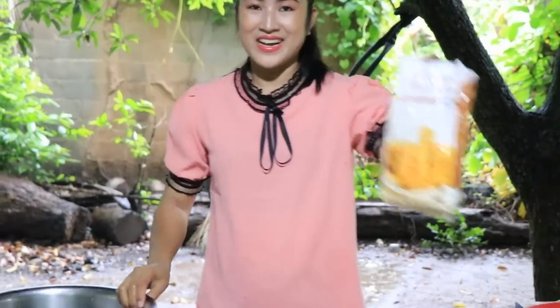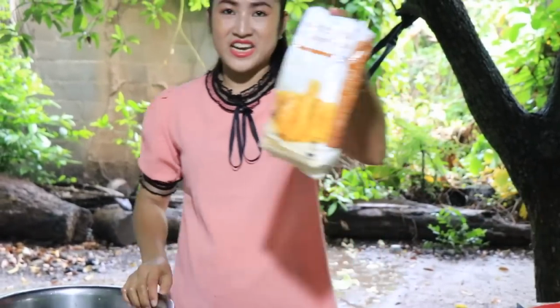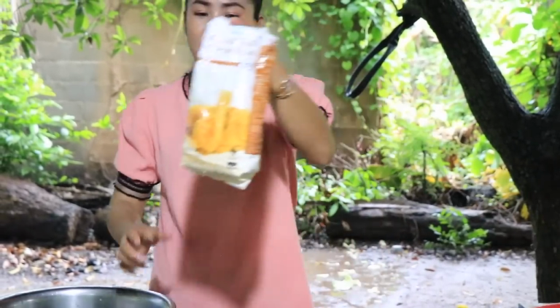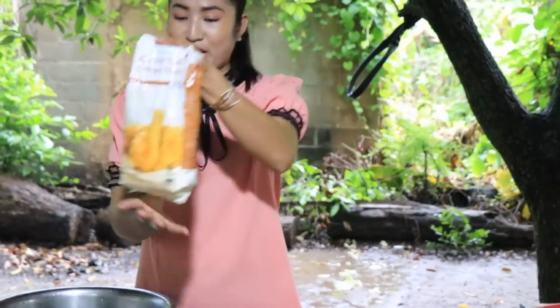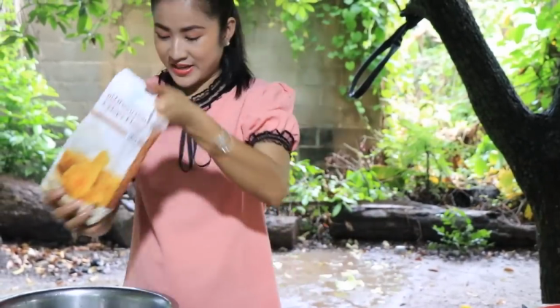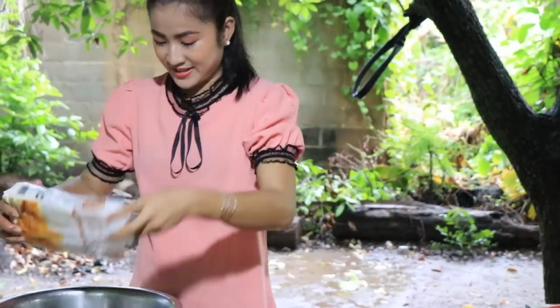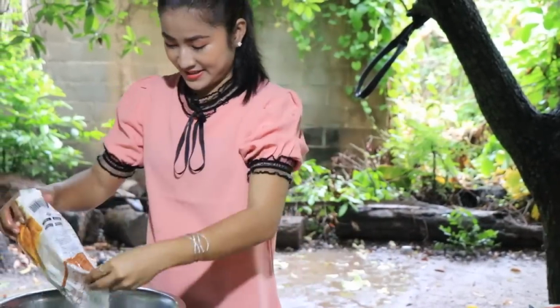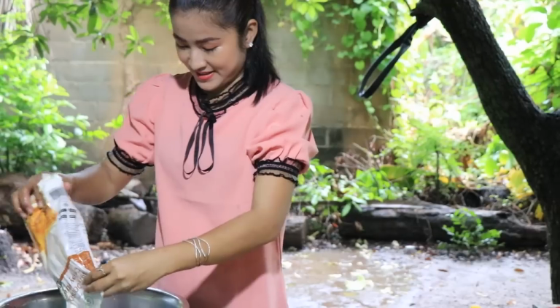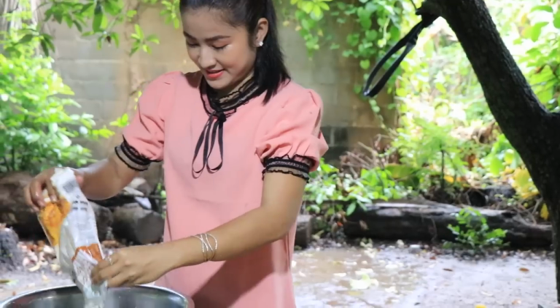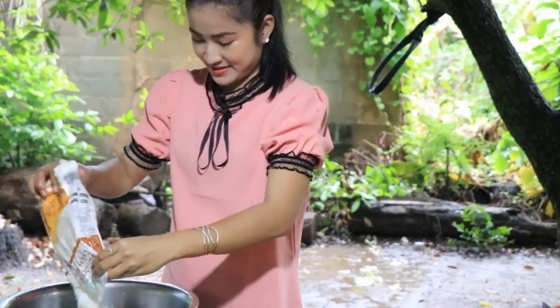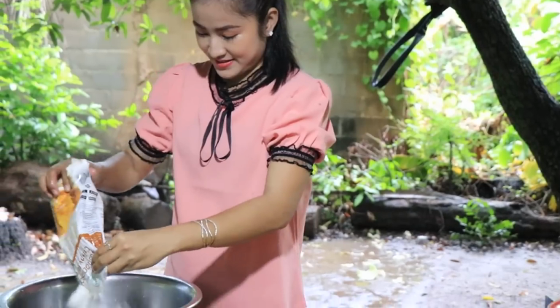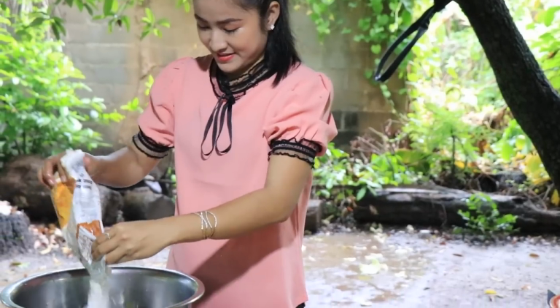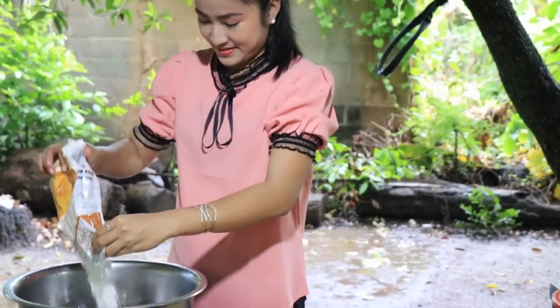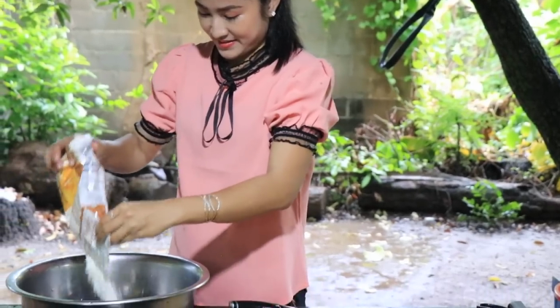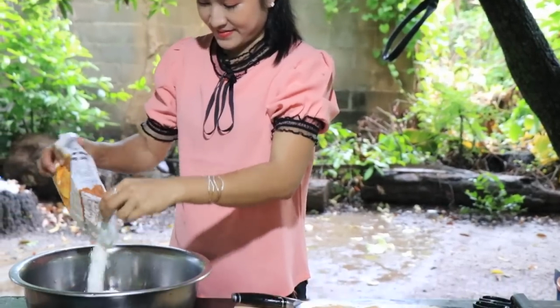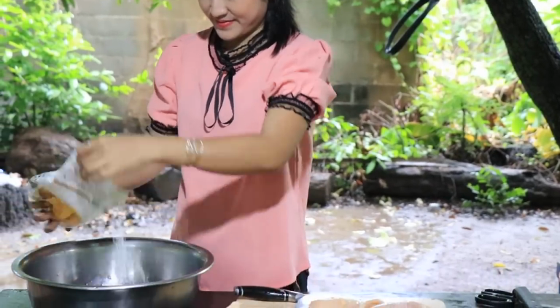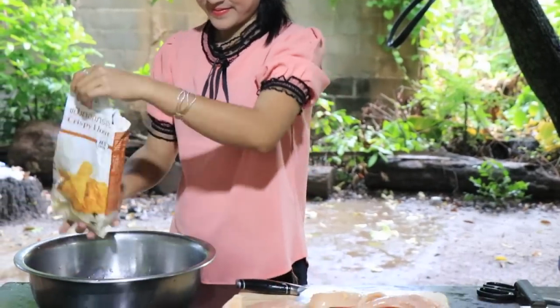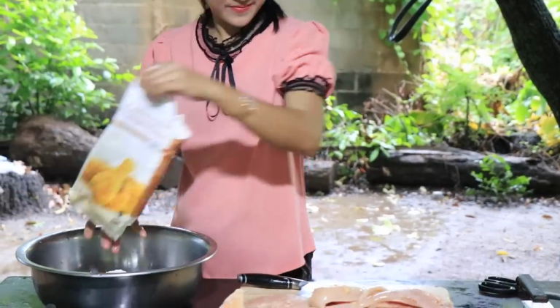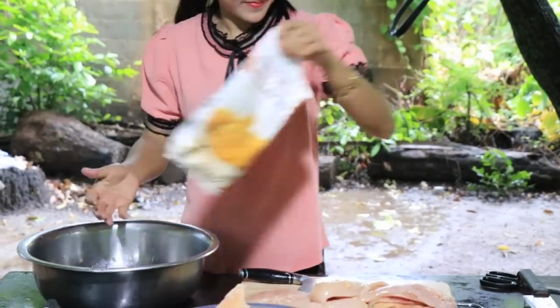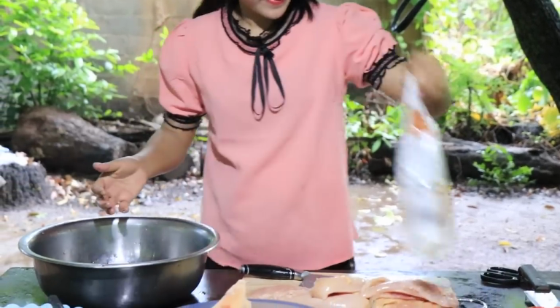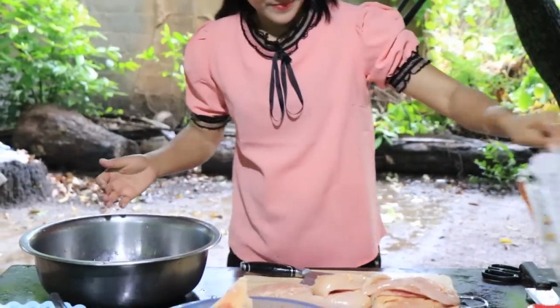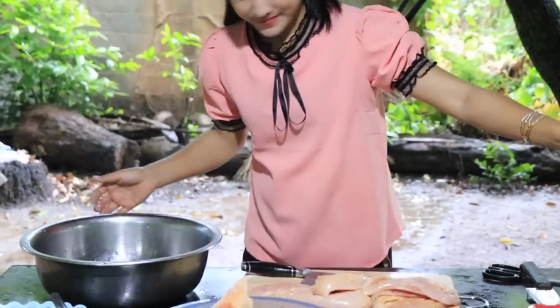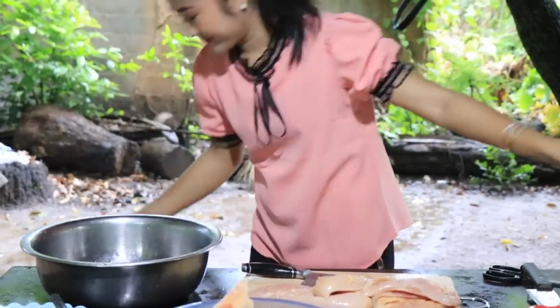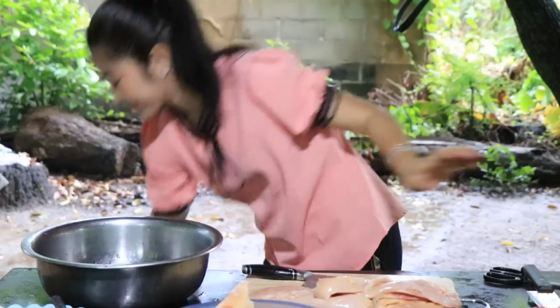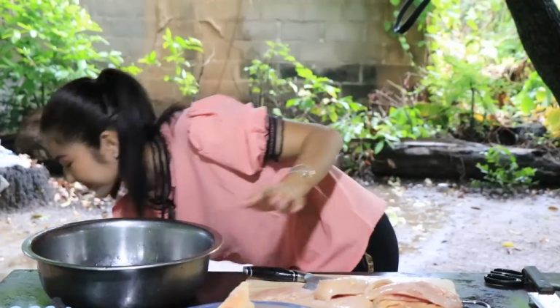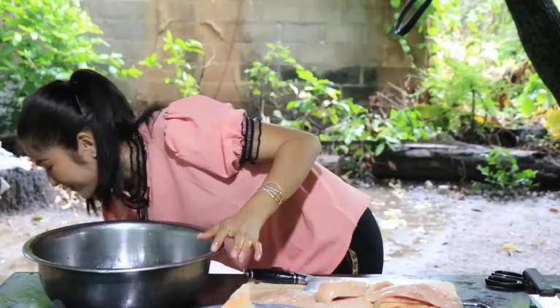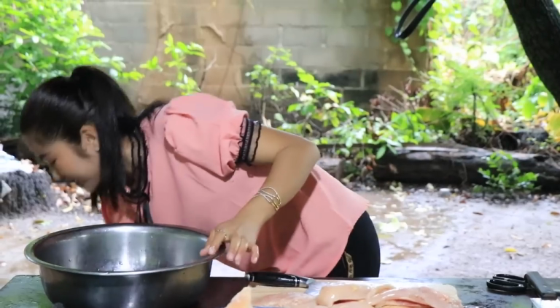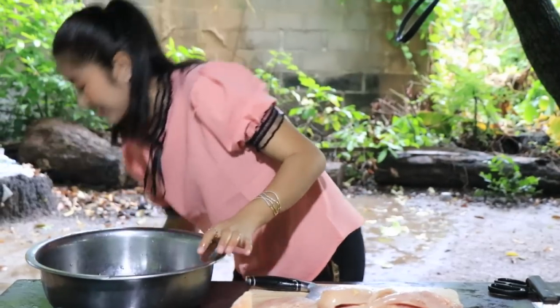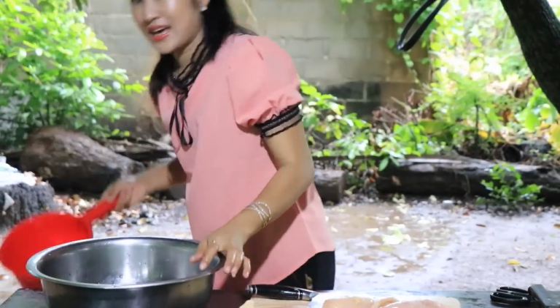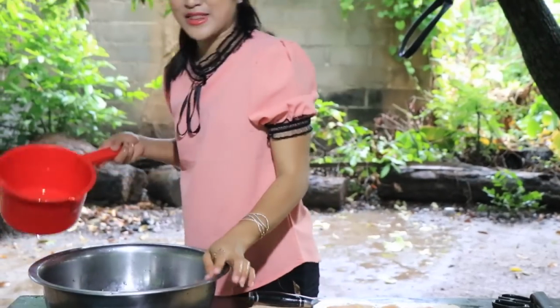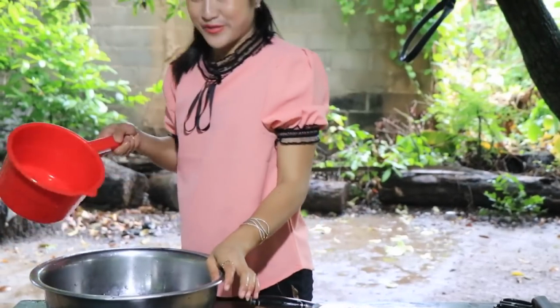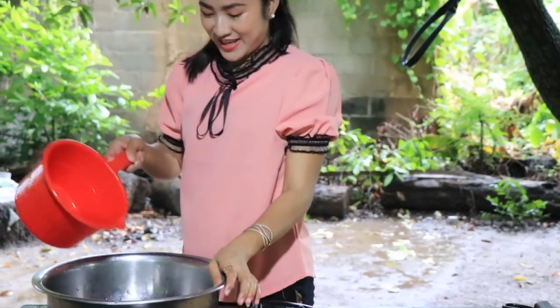Crispy flour — add some water to make the batter.